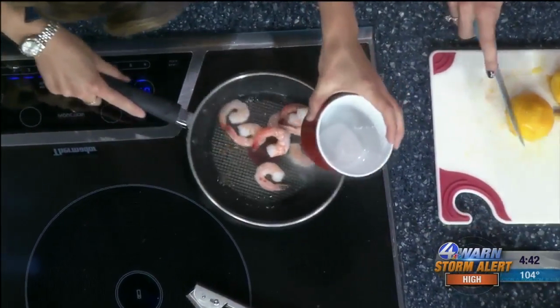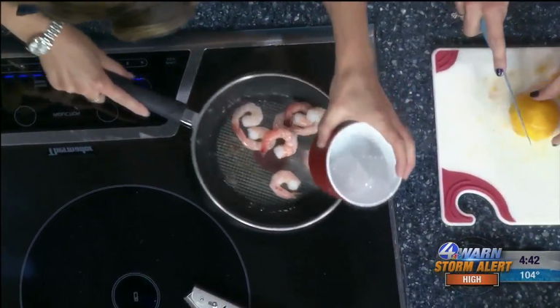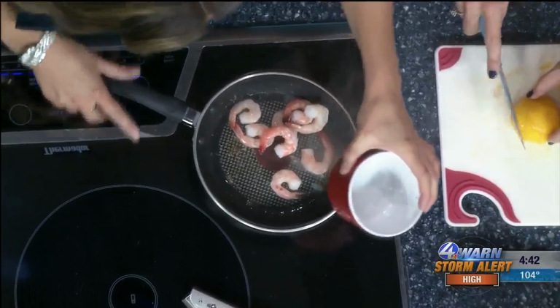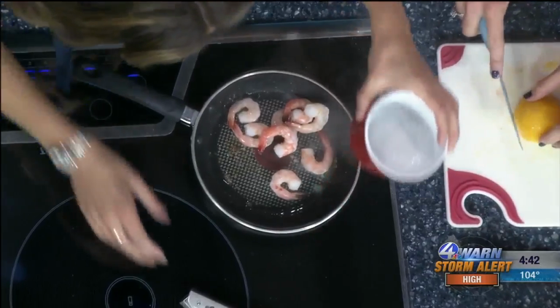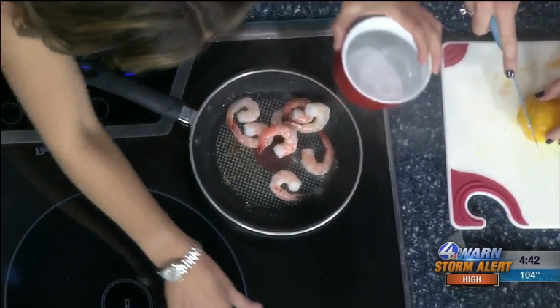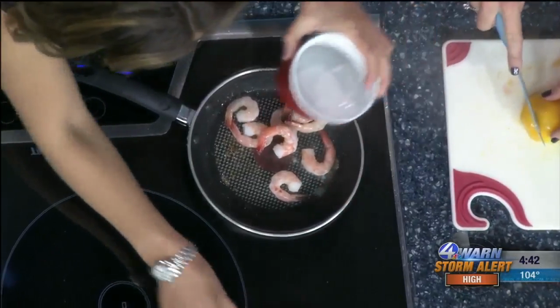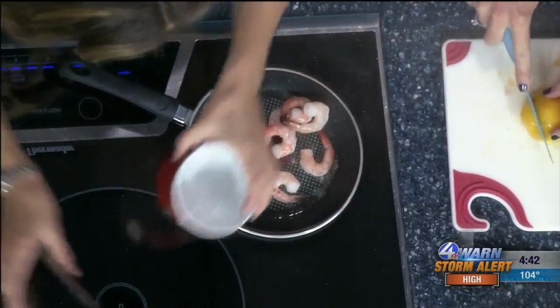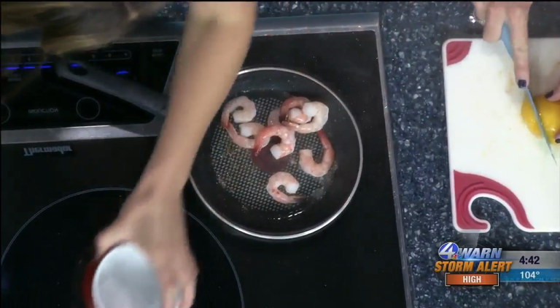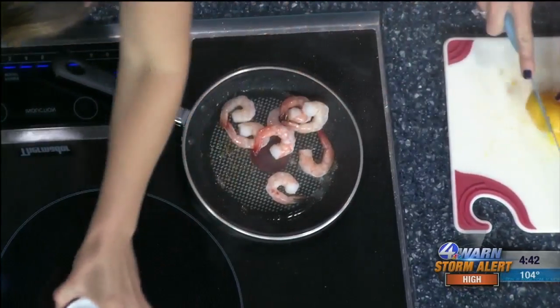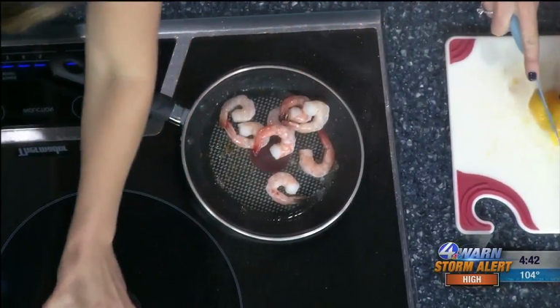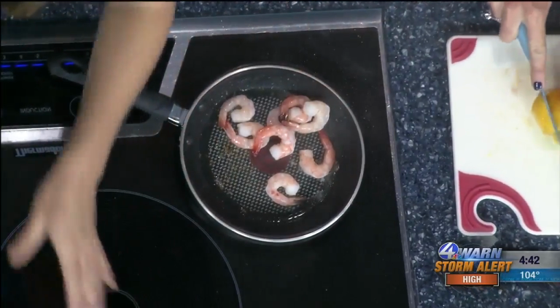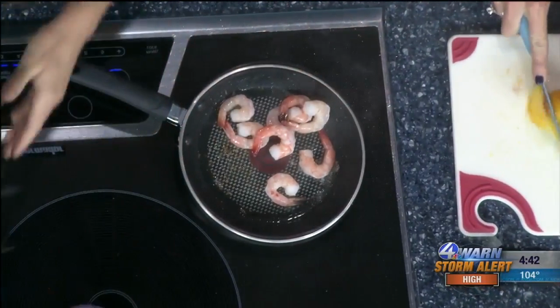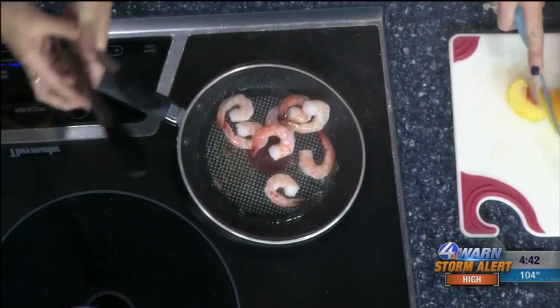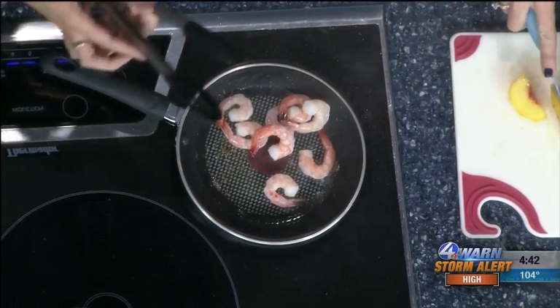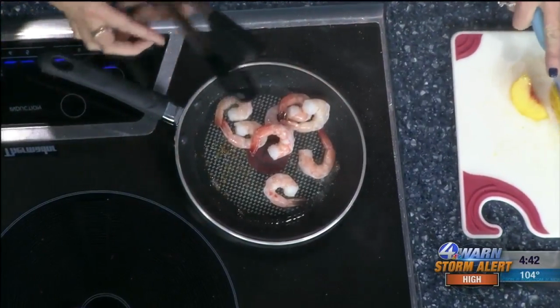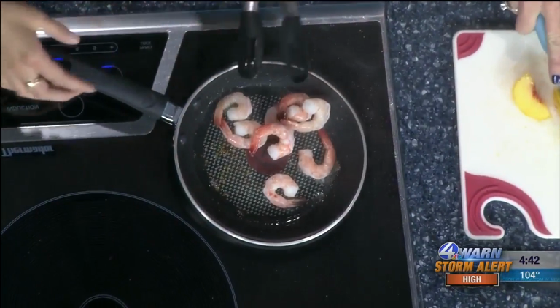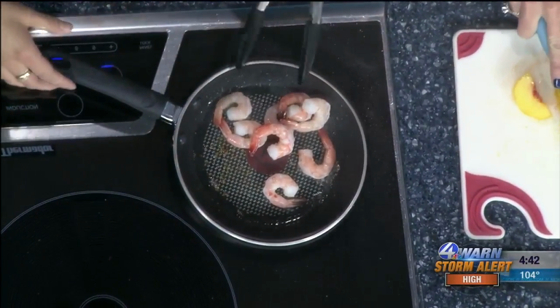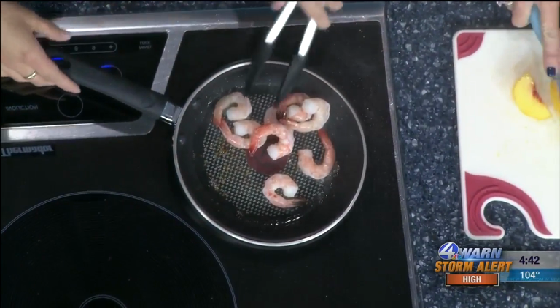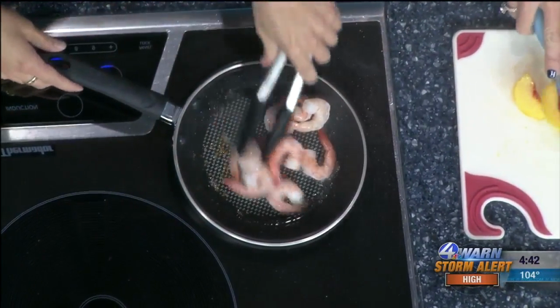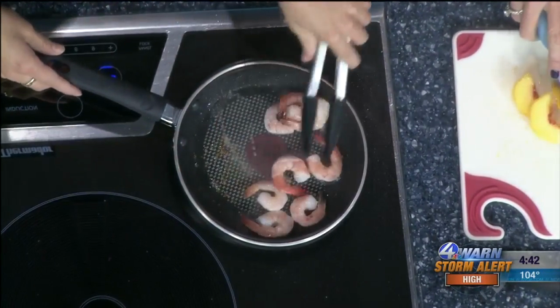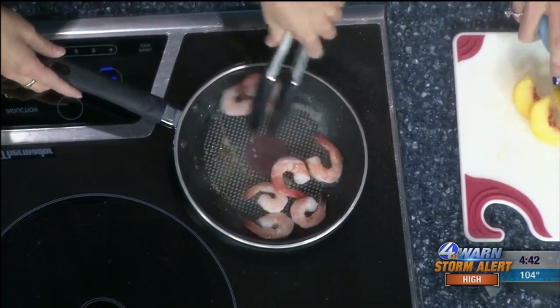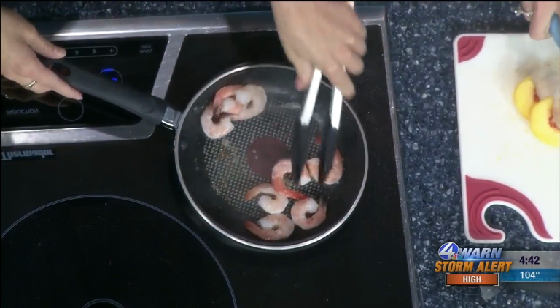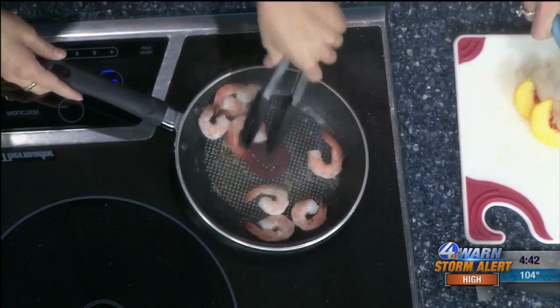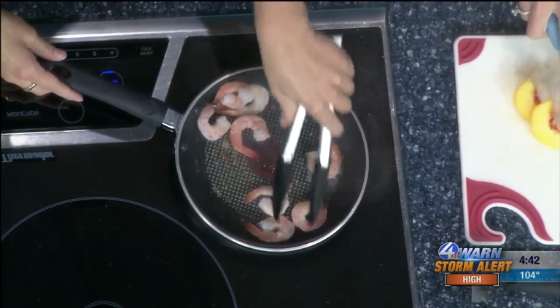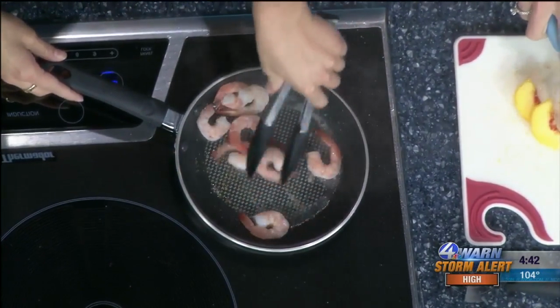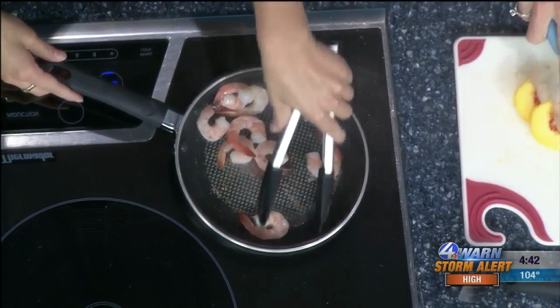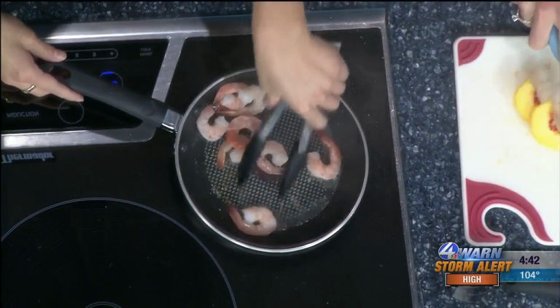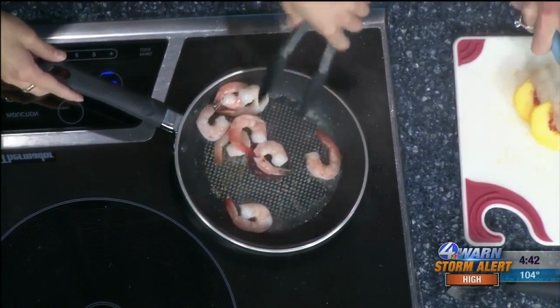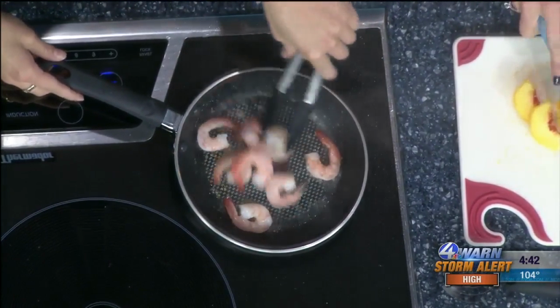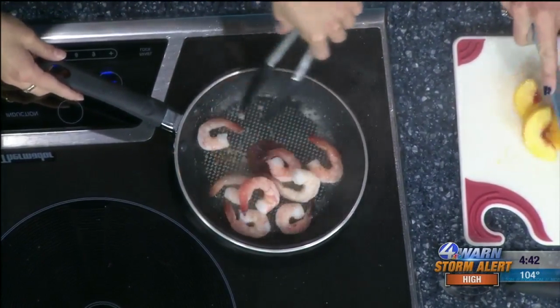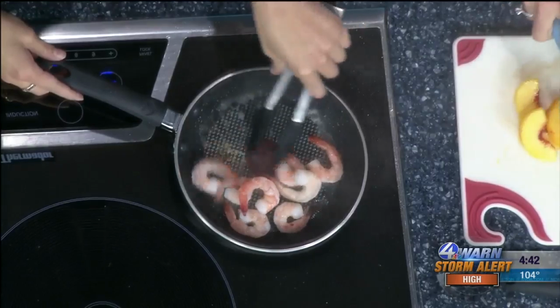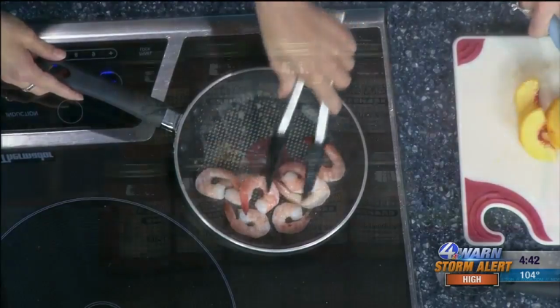I'll cut up some peaches for the garnish — there's already some avocado in here and some of our fresh peaches.